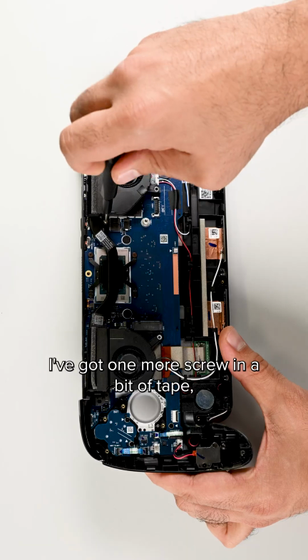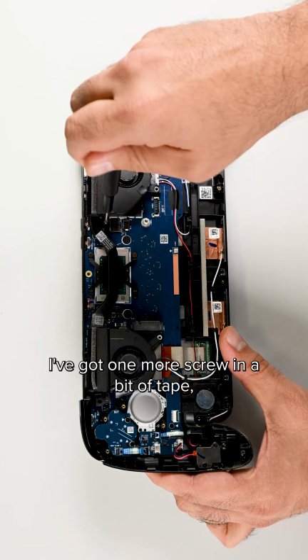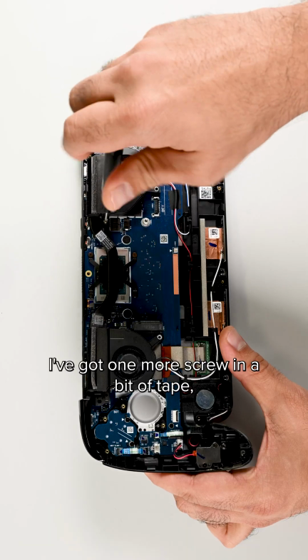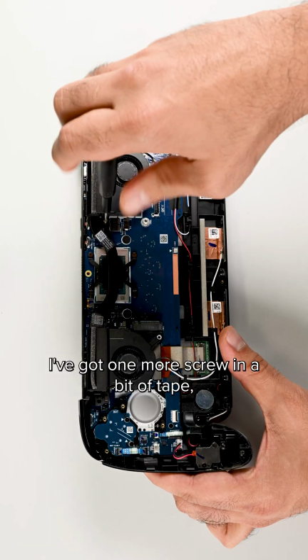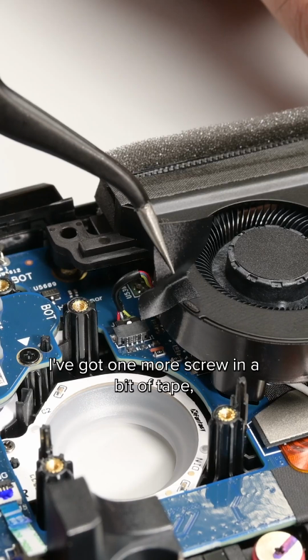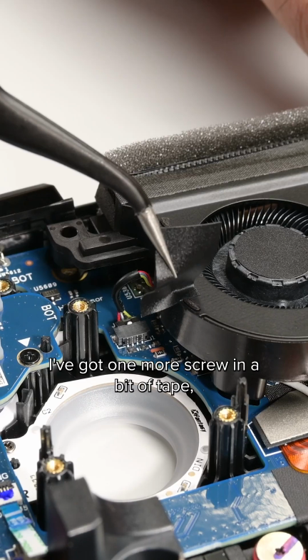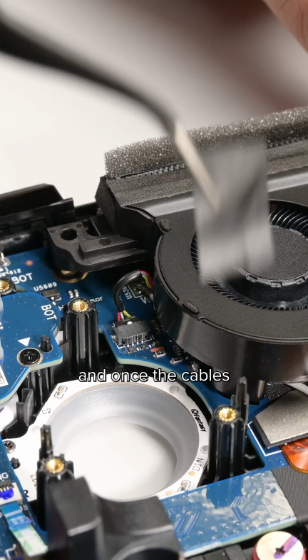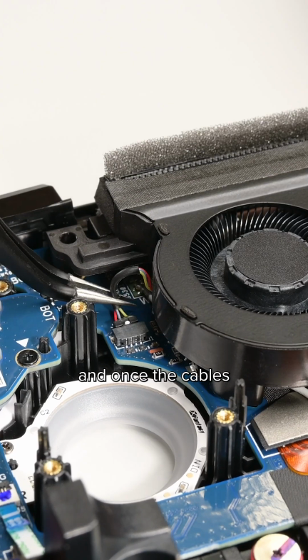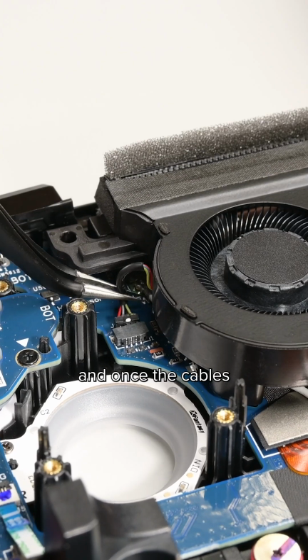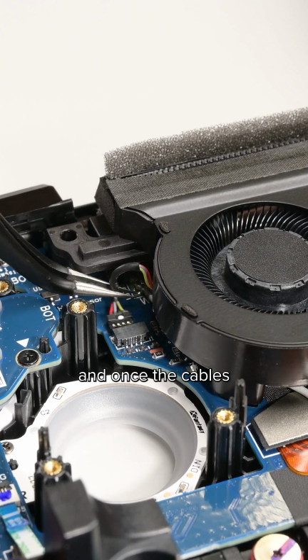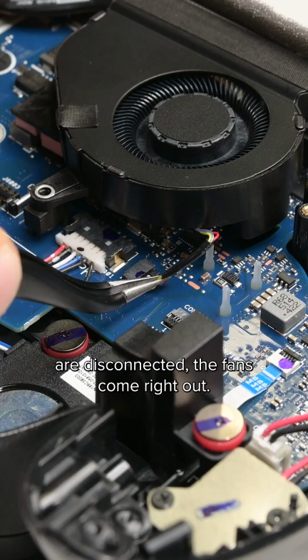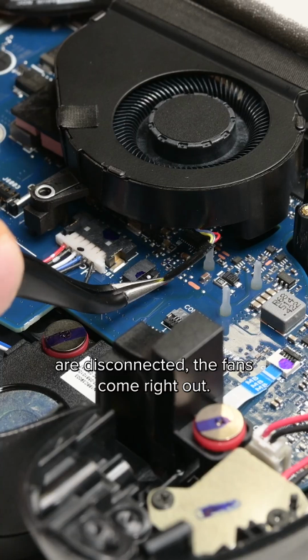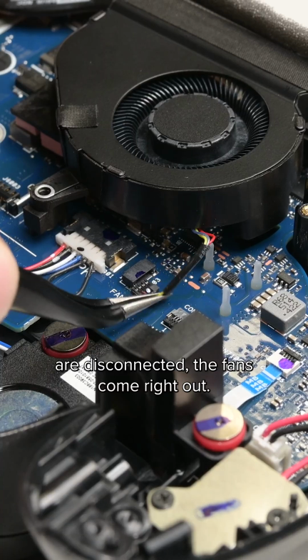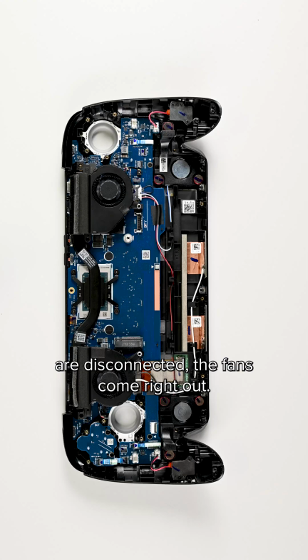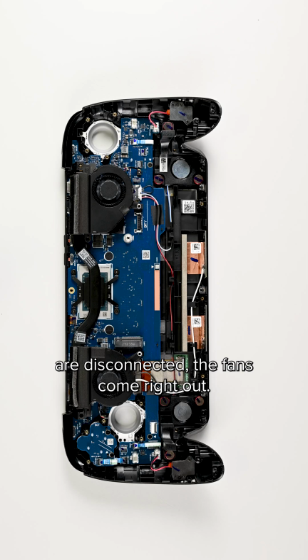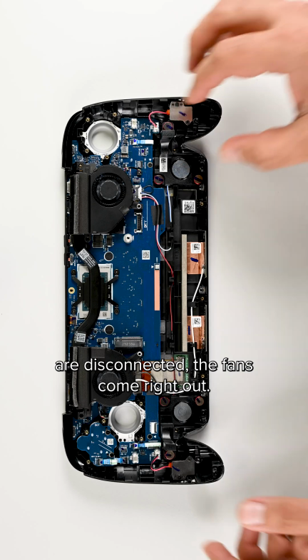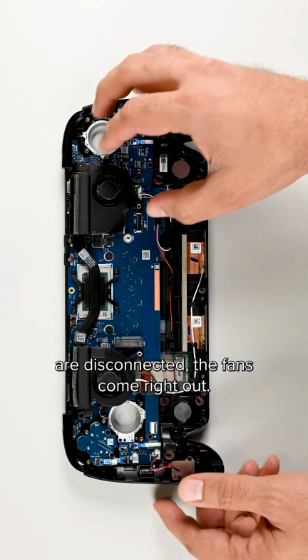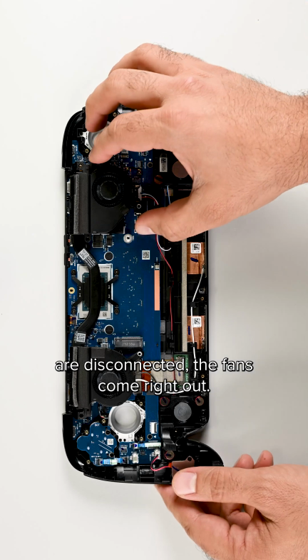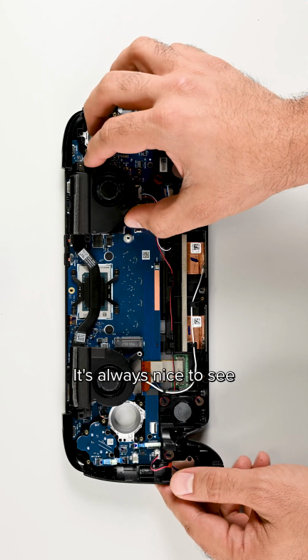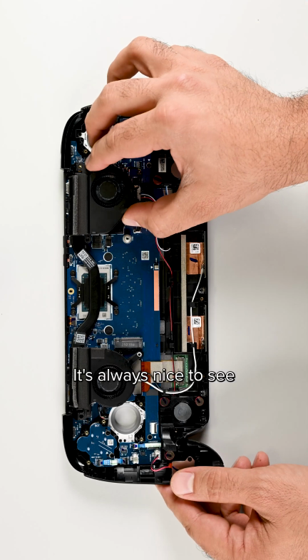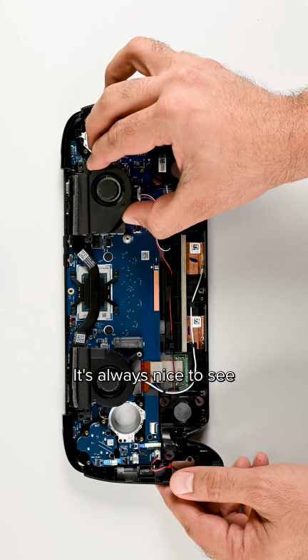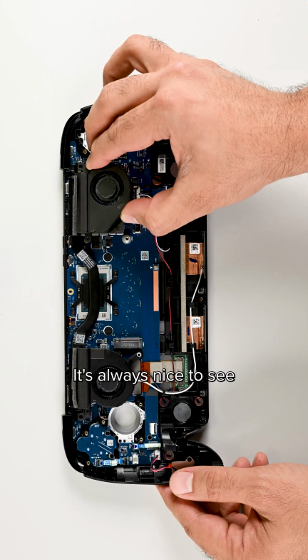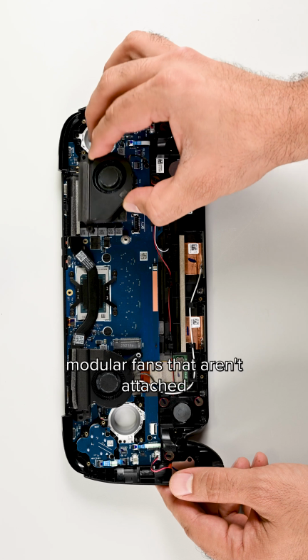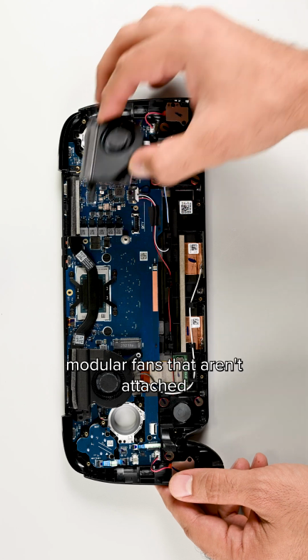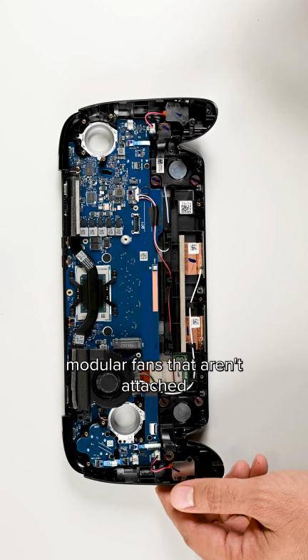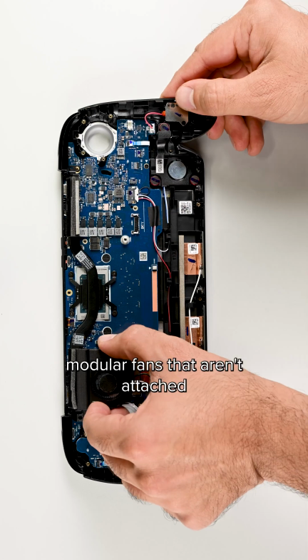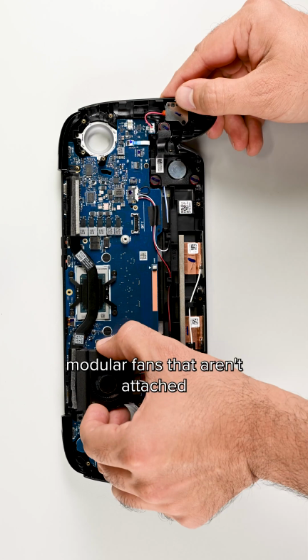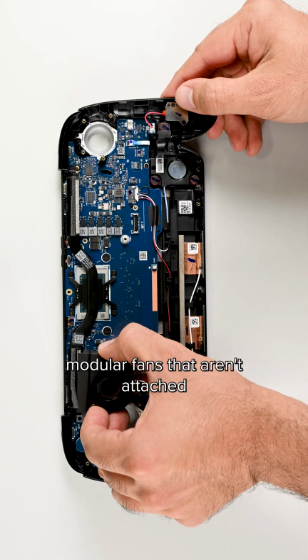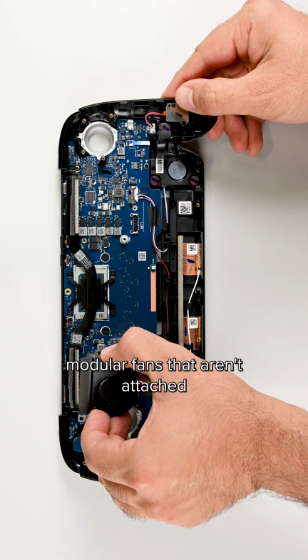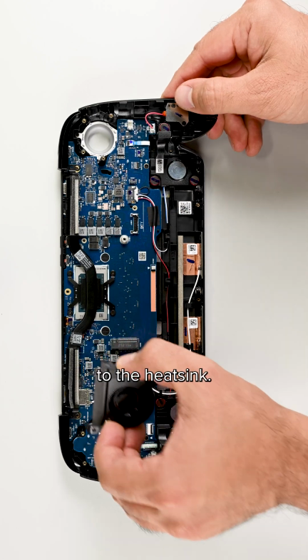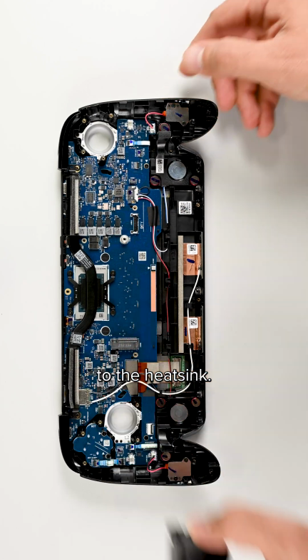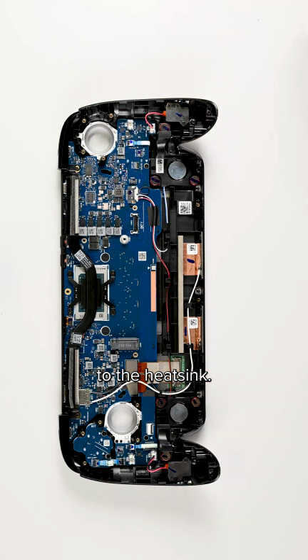One more screw and a bit of tape, and once the cables are disconnected, the fans come right out. It's always nice to see modular fans that aren't attached to the heatsink.